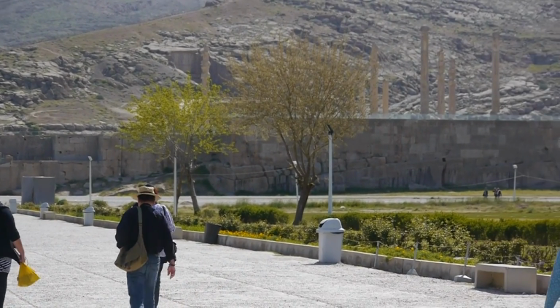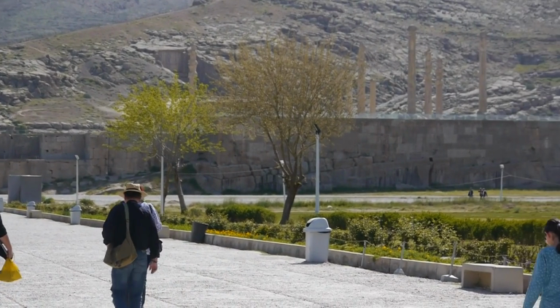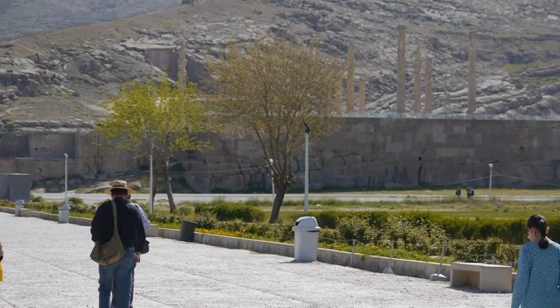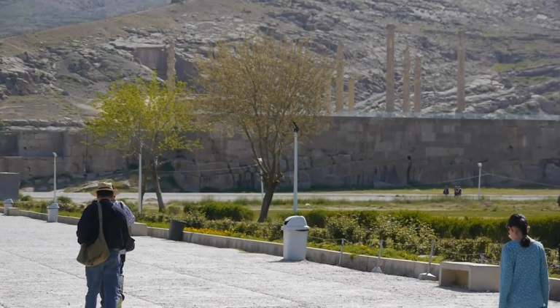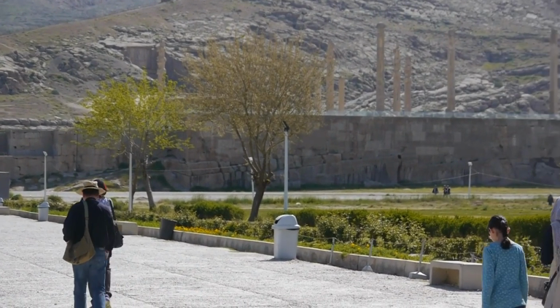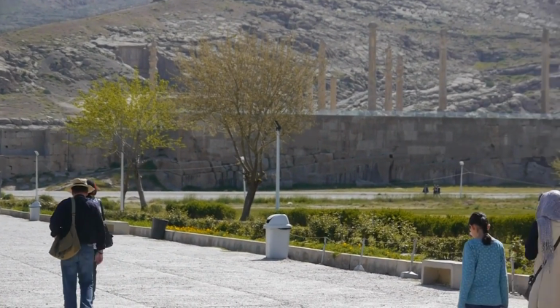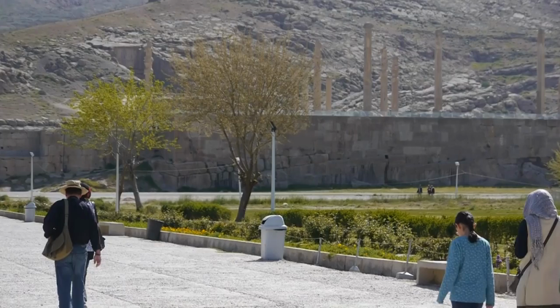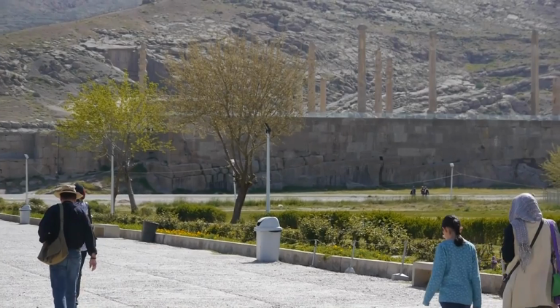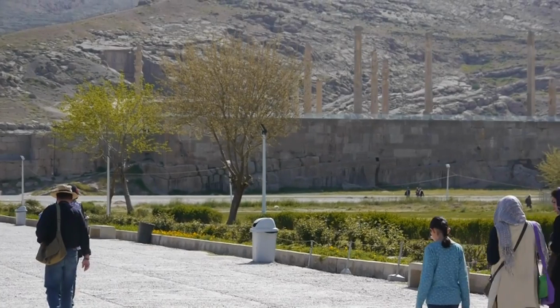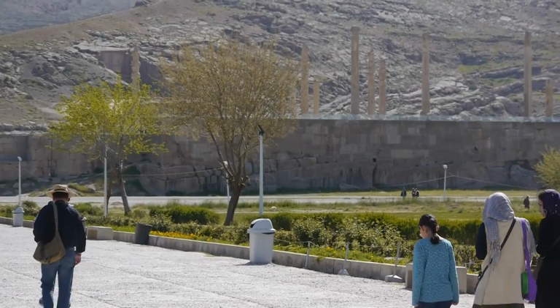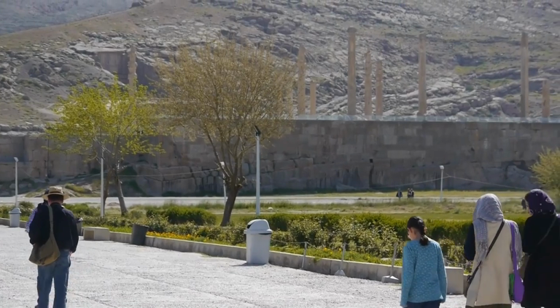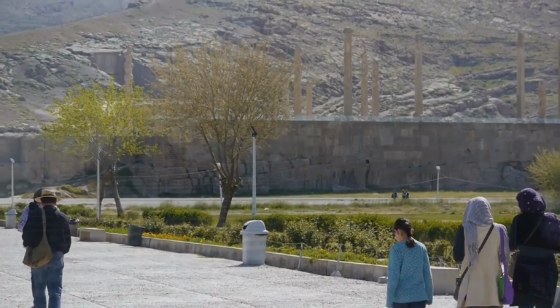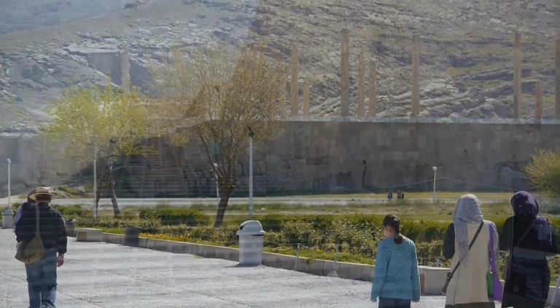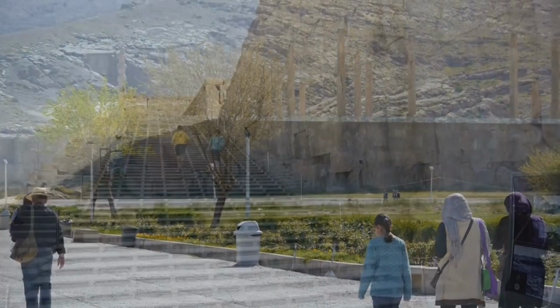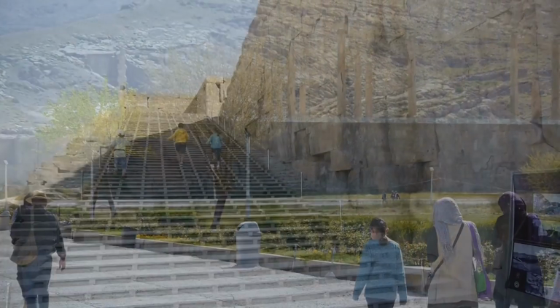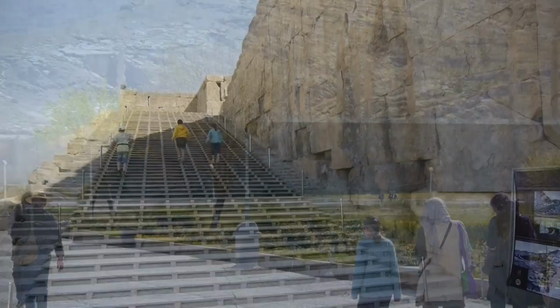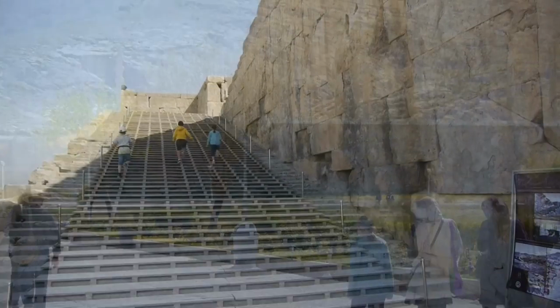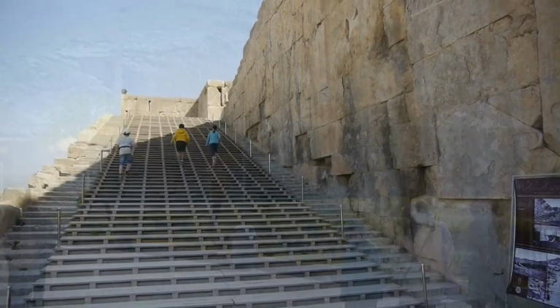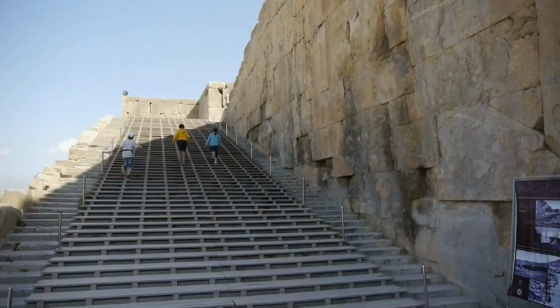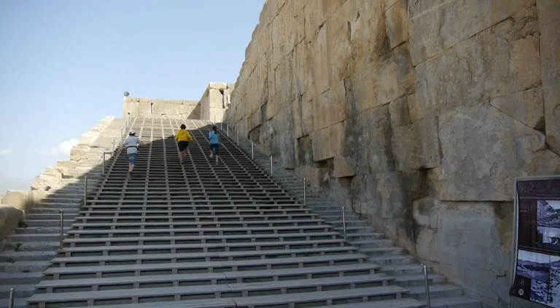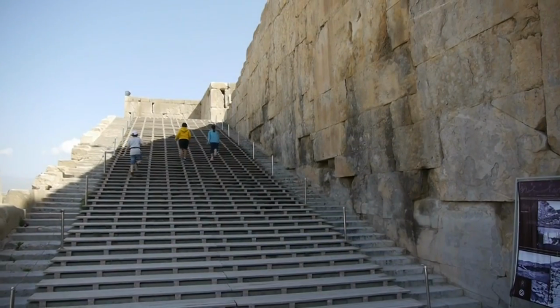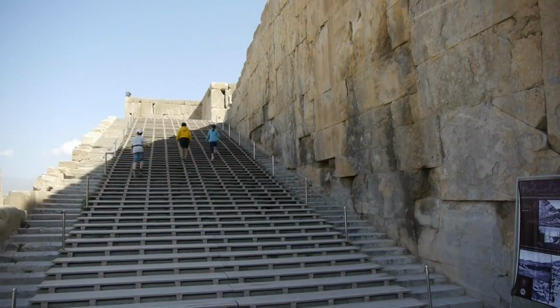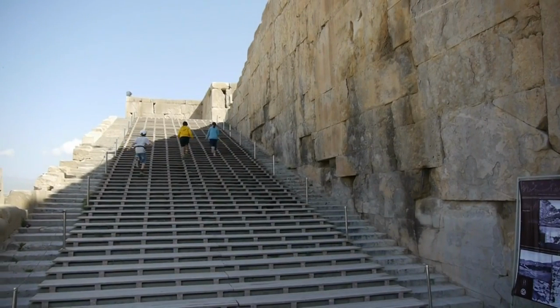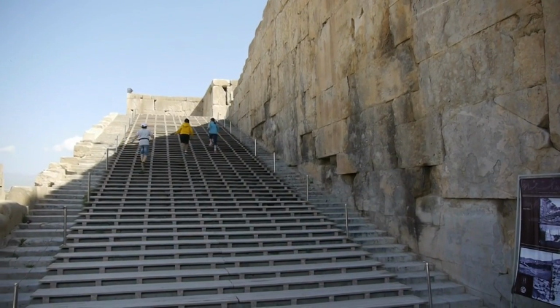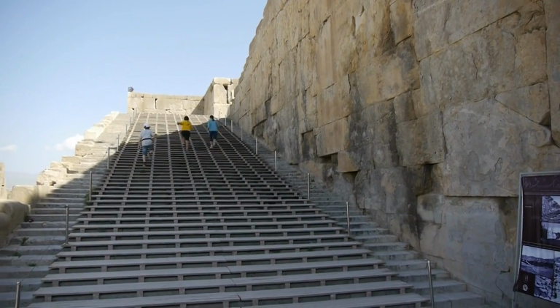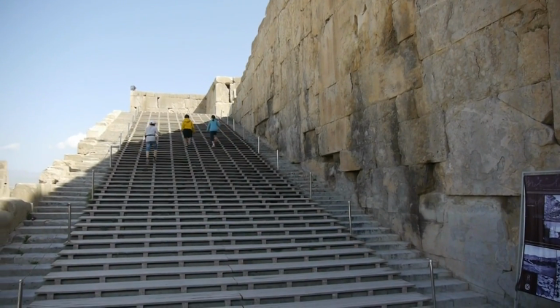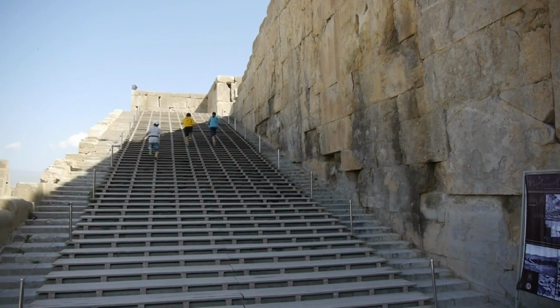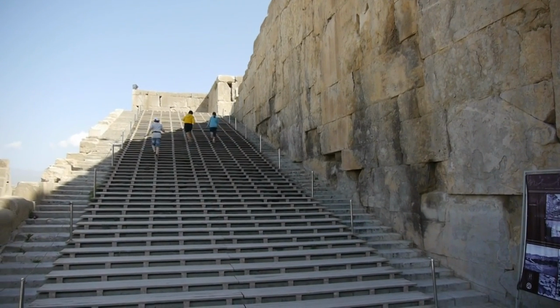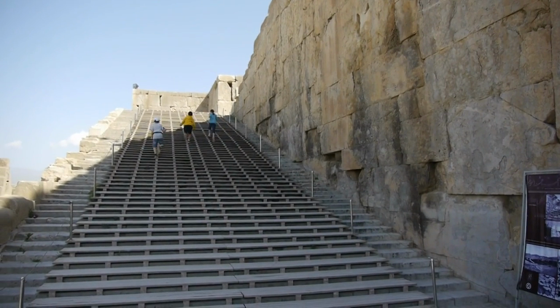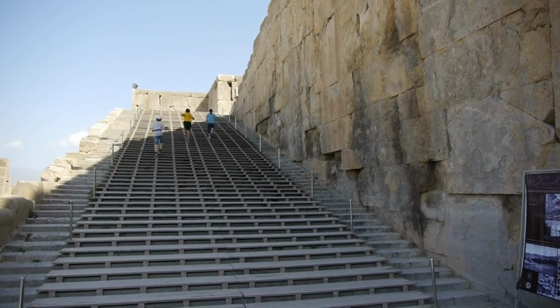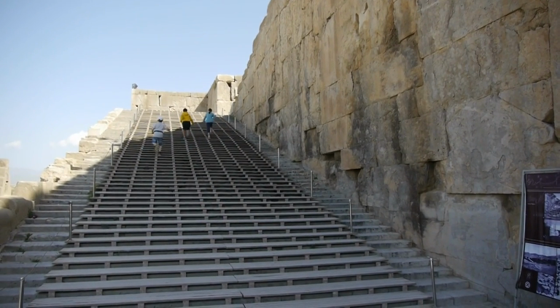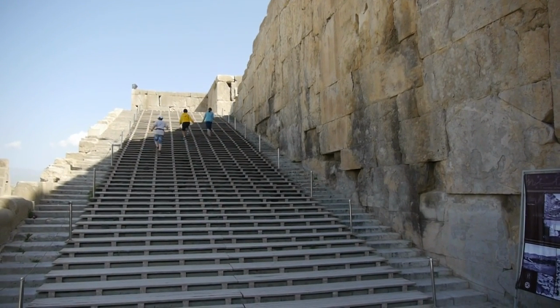In fact, it was still unfinished when Alexander the Great arrived in 330 BC.